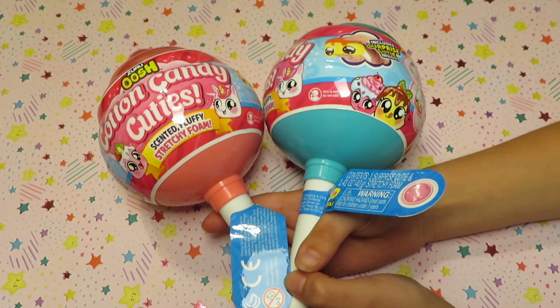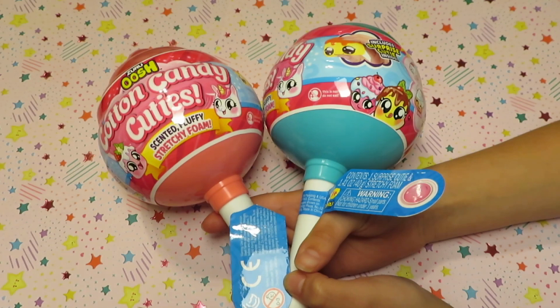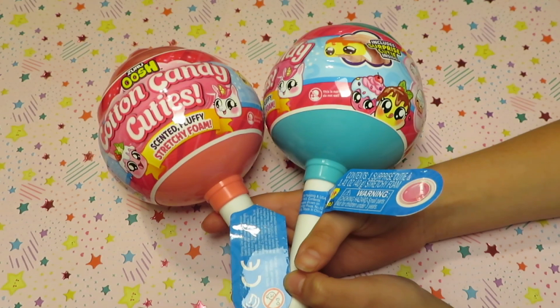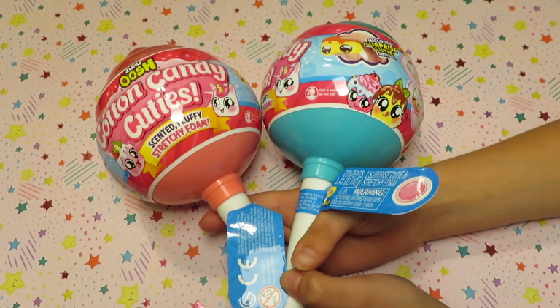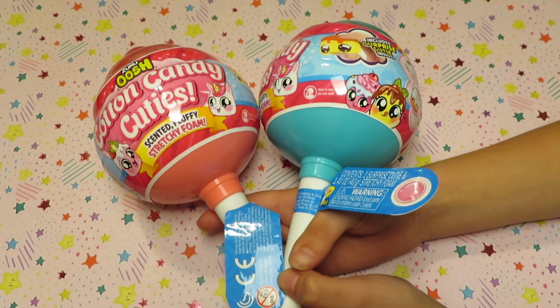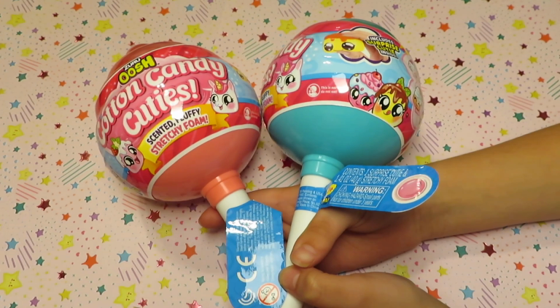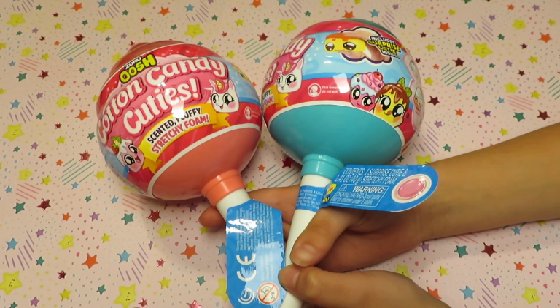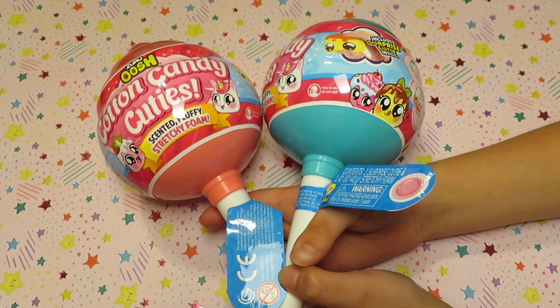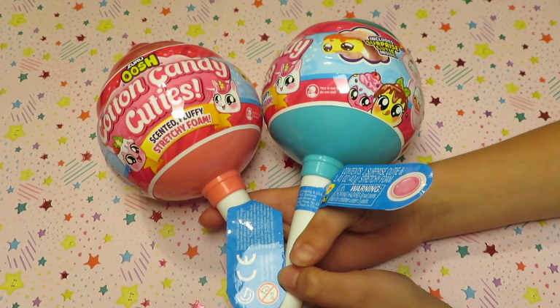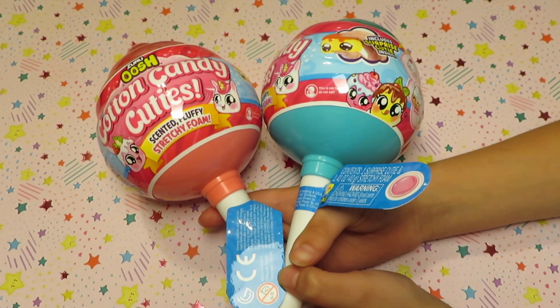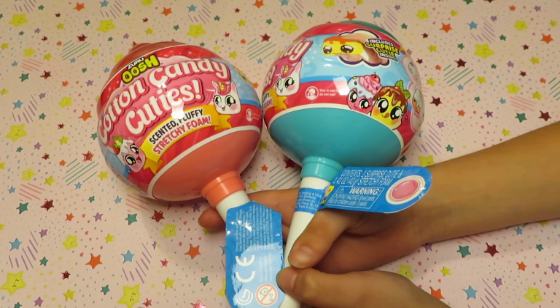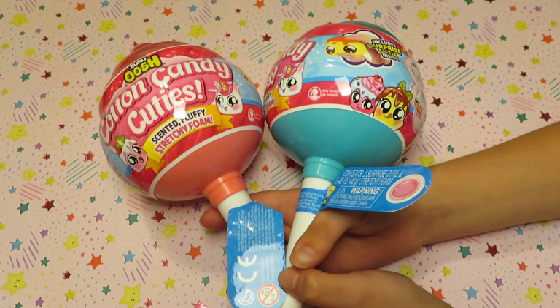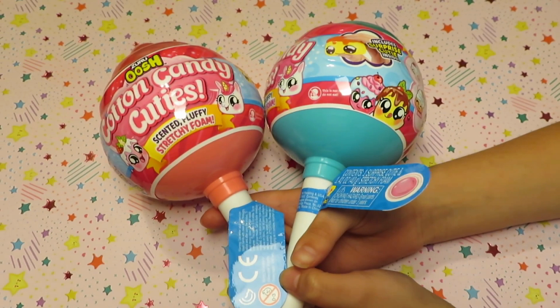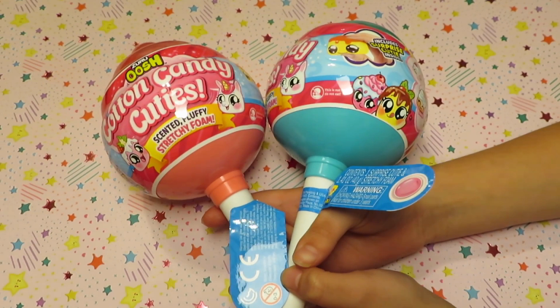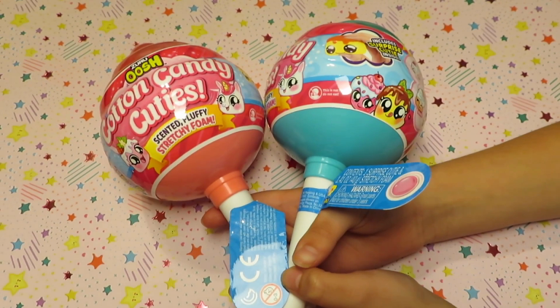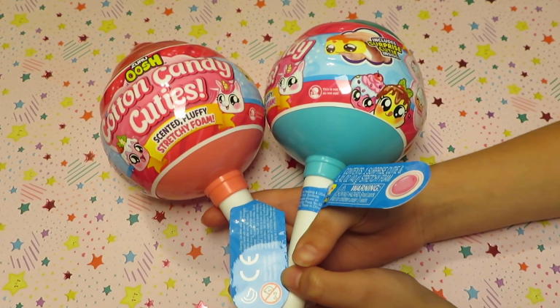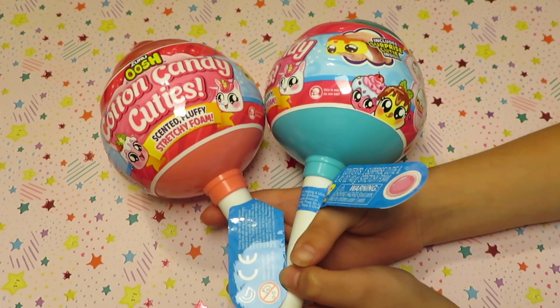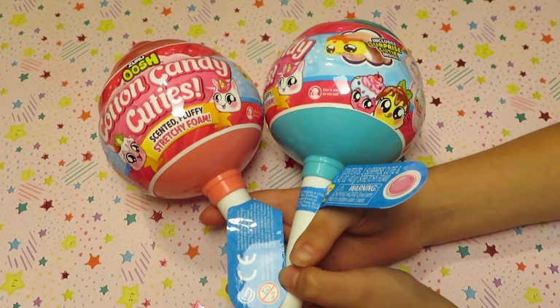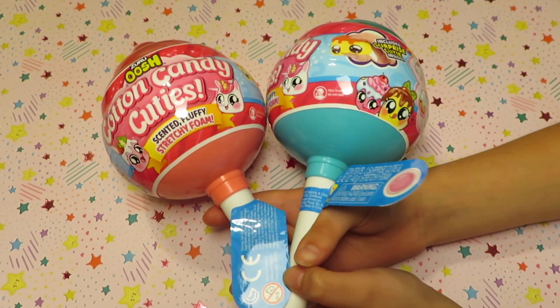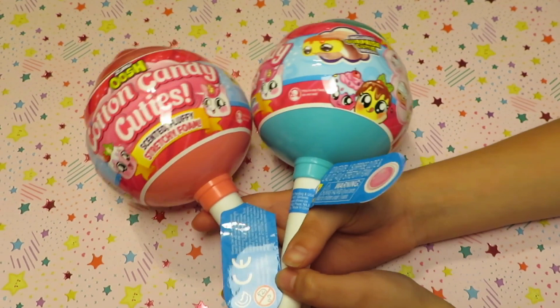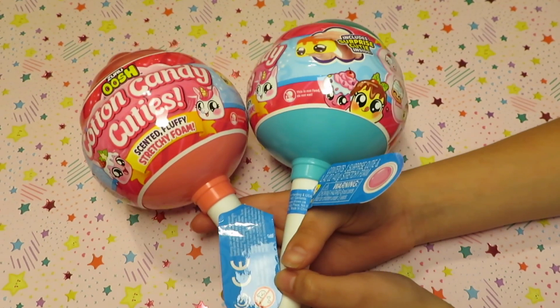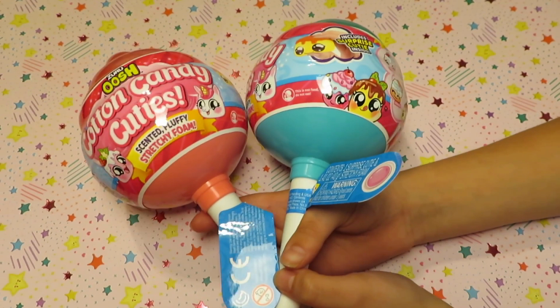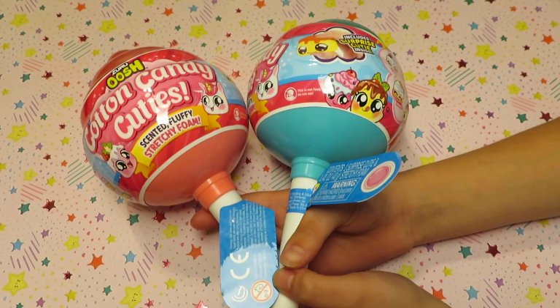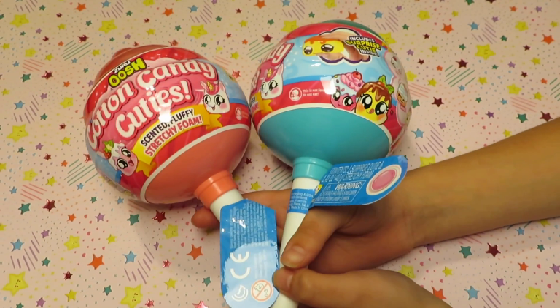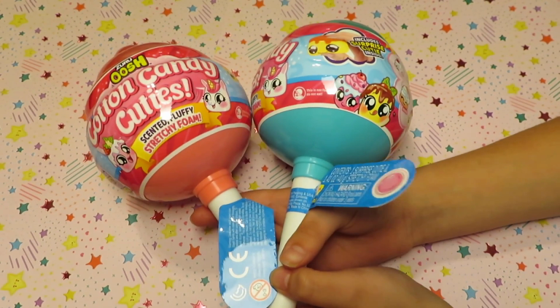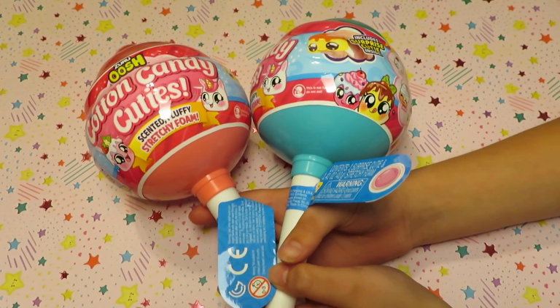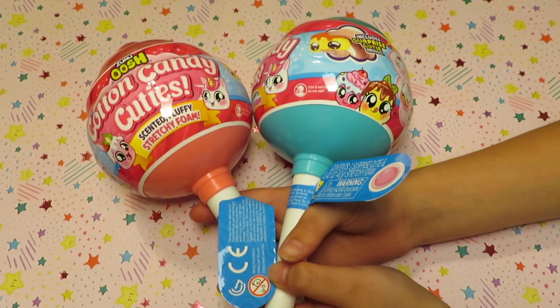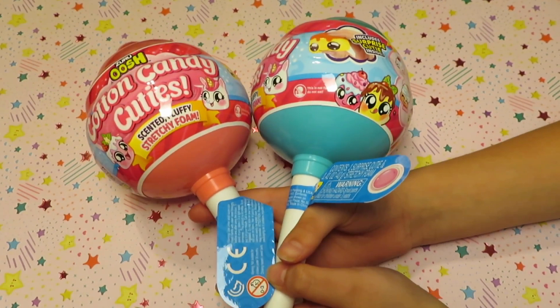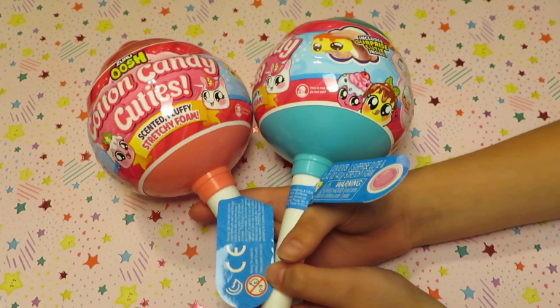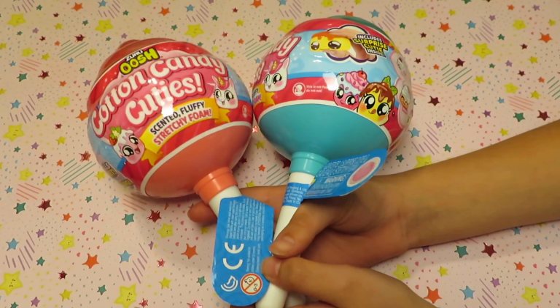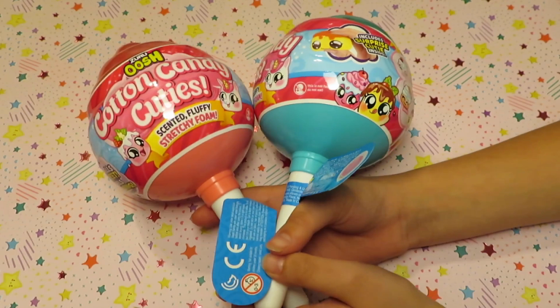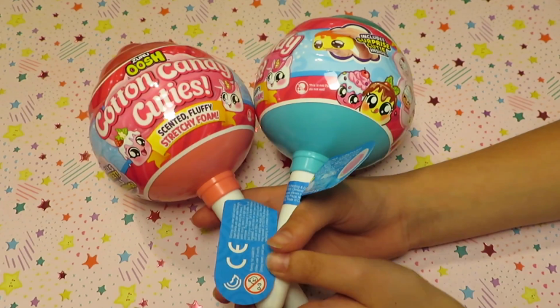Hi everyone, my name is Lily. In this video, I want to show you my new conic candy cutie.